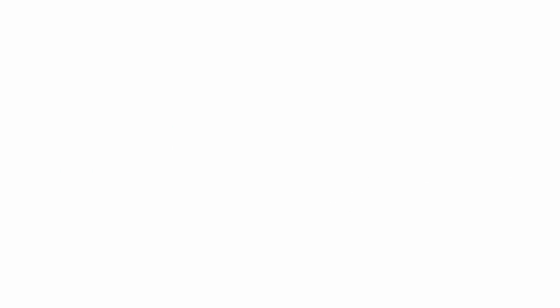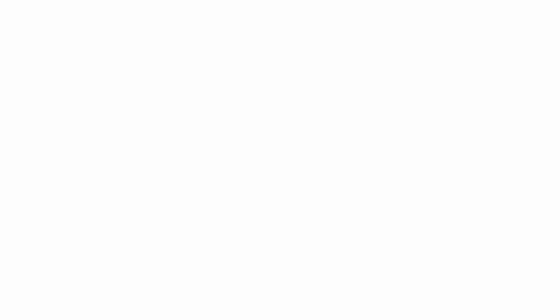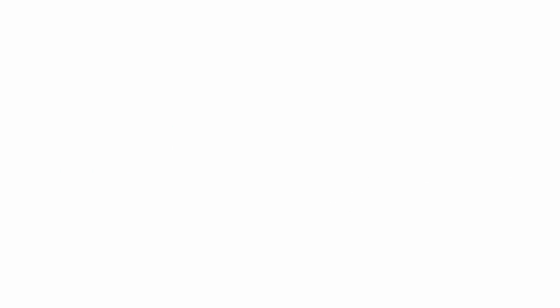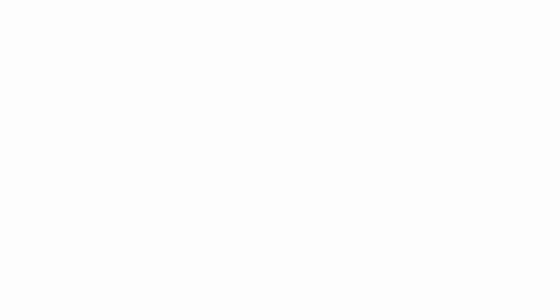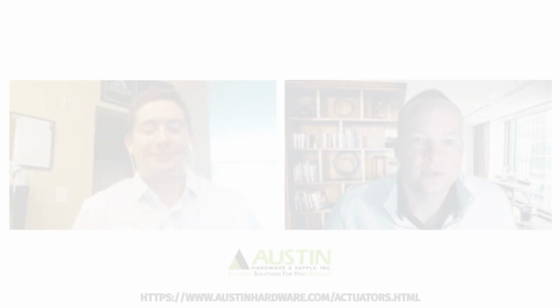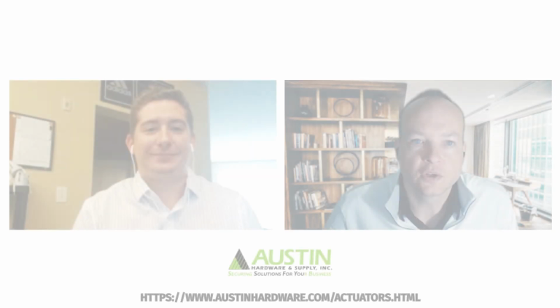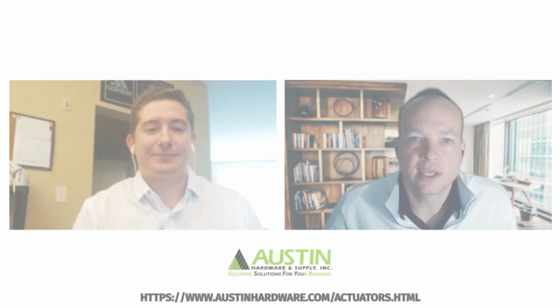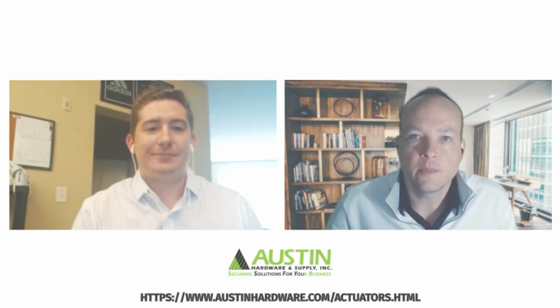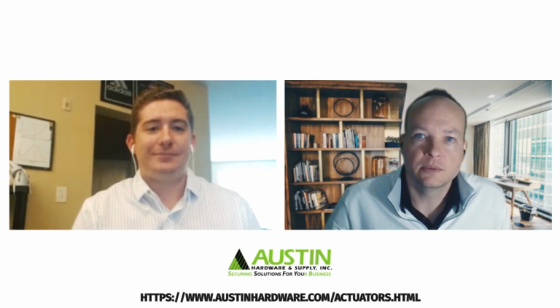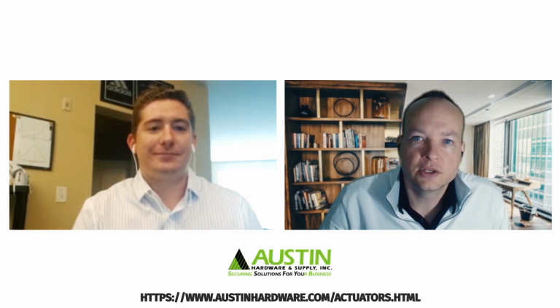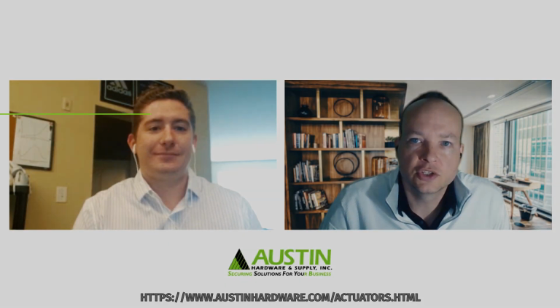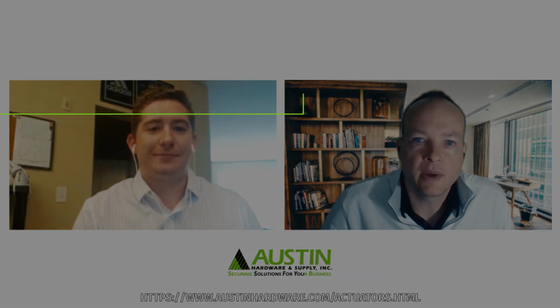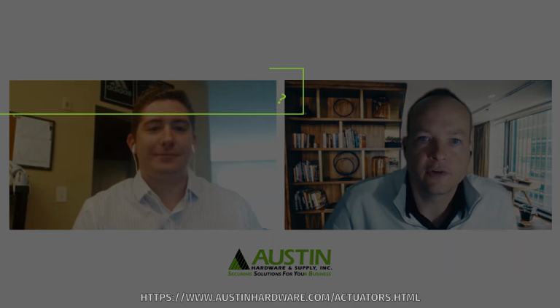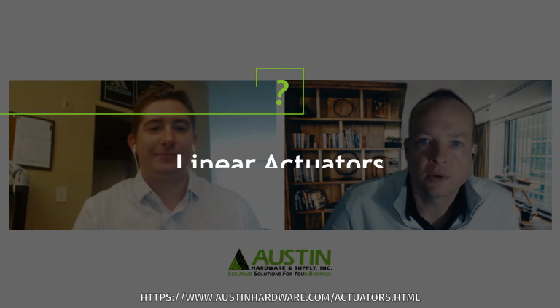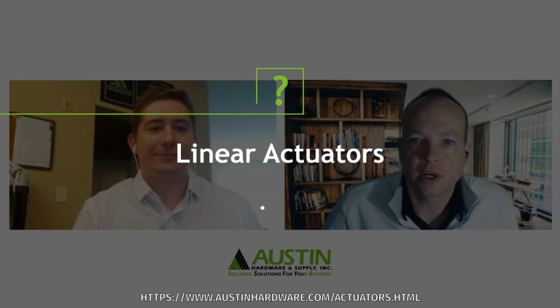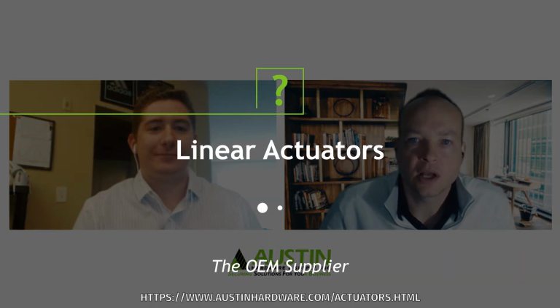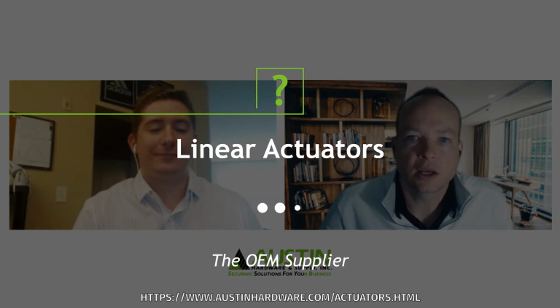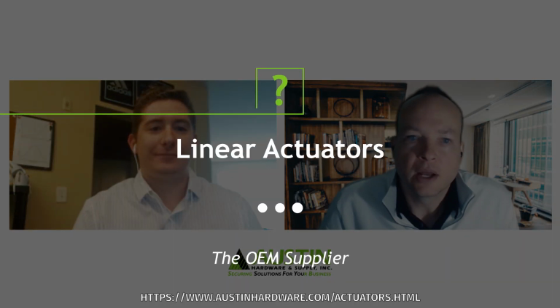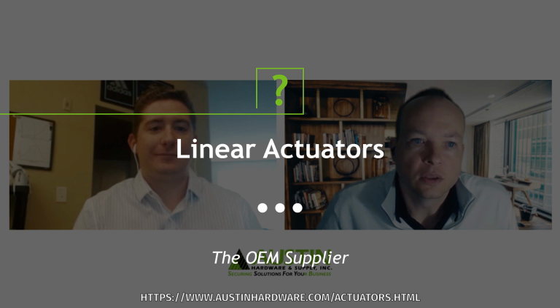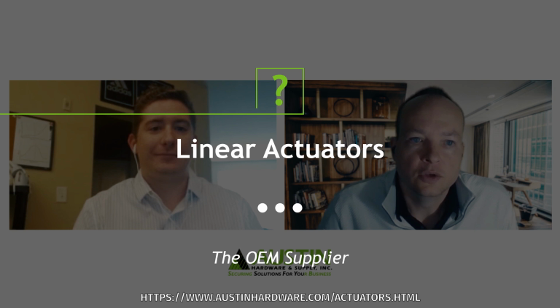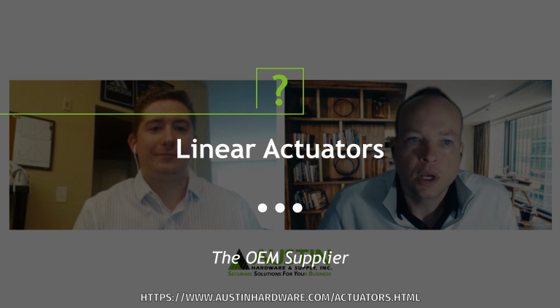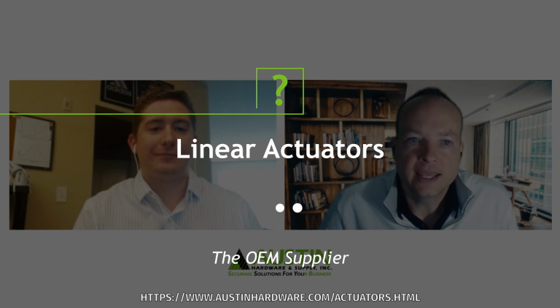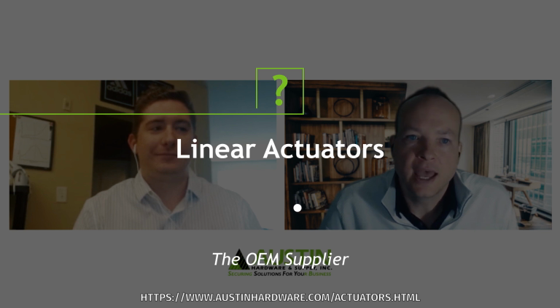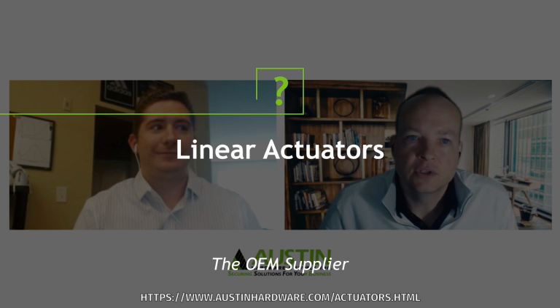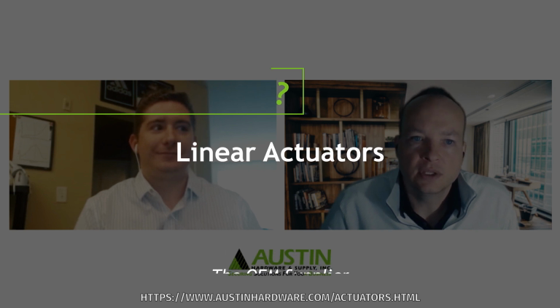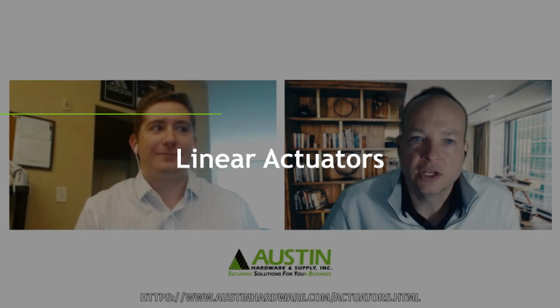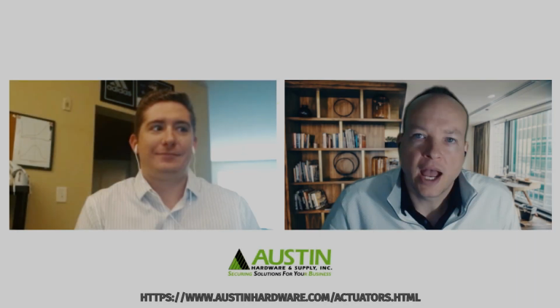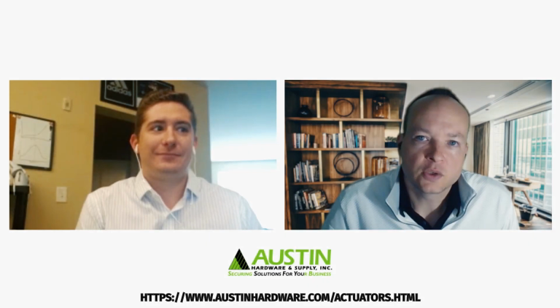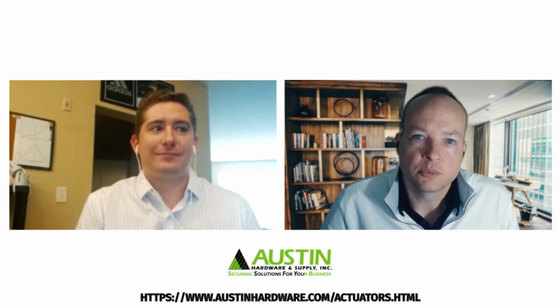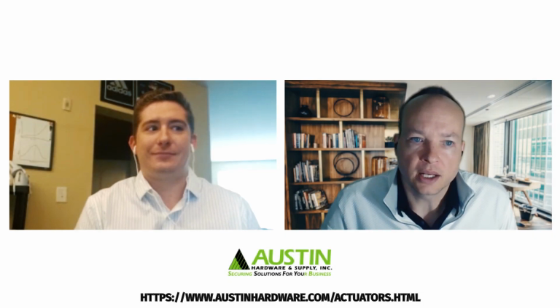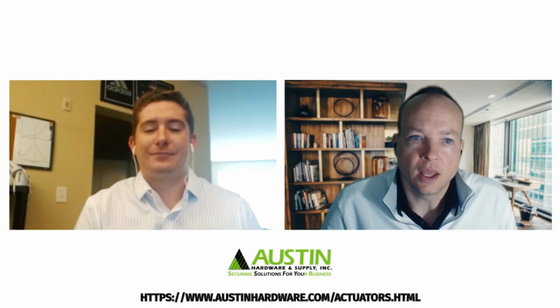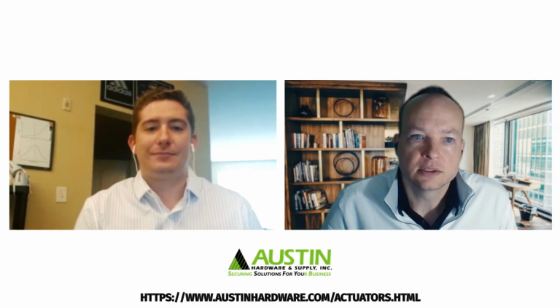Today I'm here with National Key Account Manager Jeremiah Farmer and we're going to talk about our new light and heavy-duty linear actuator product lines.